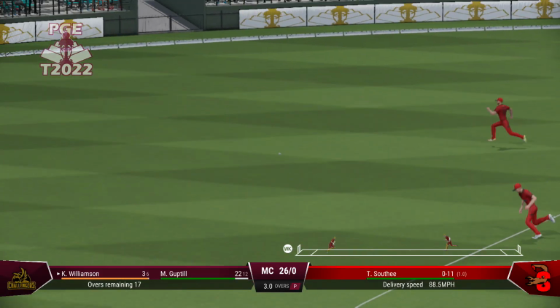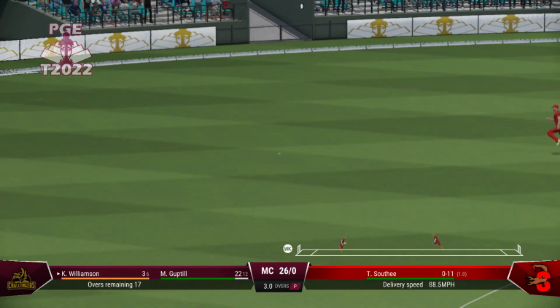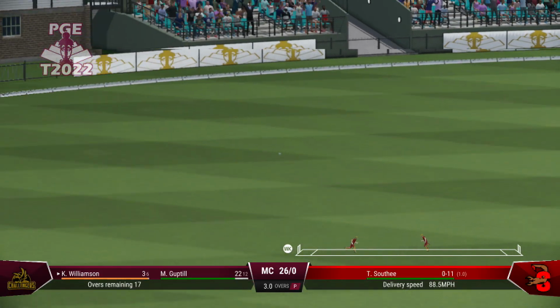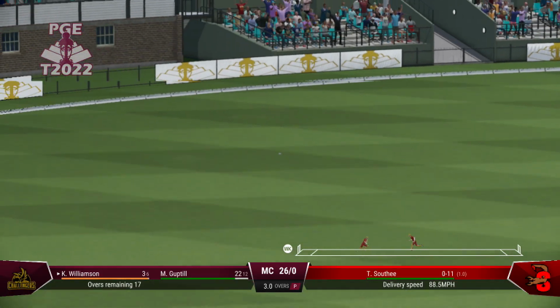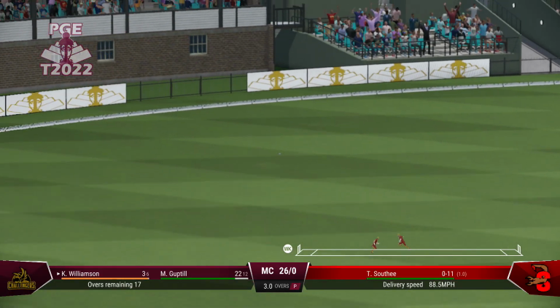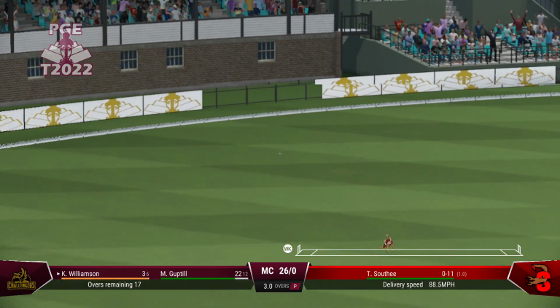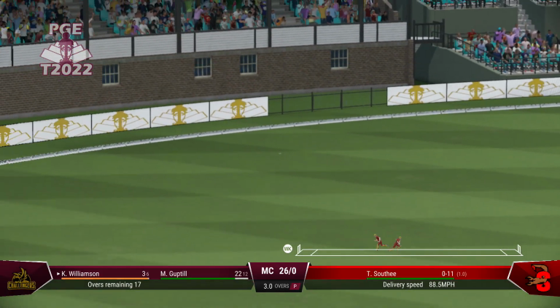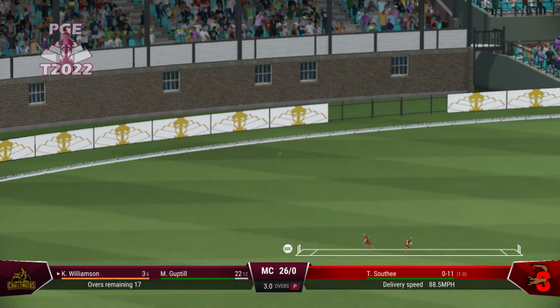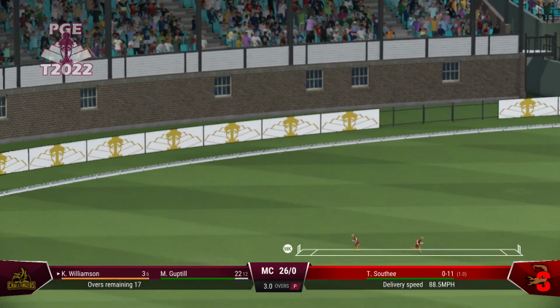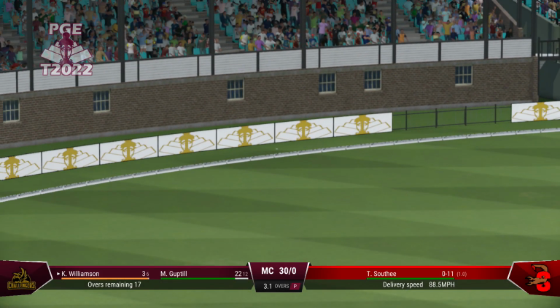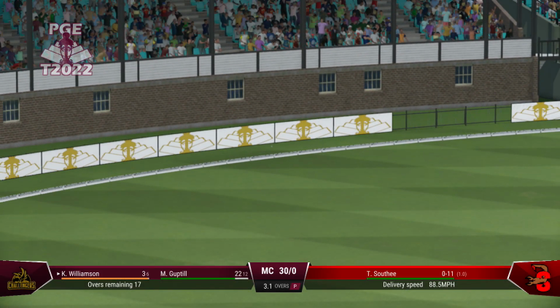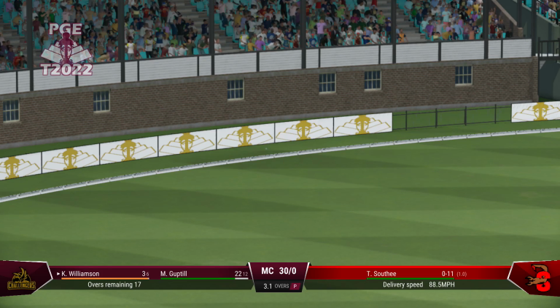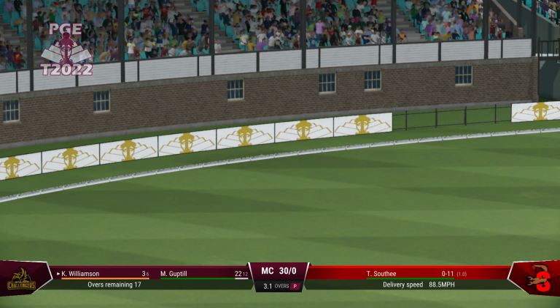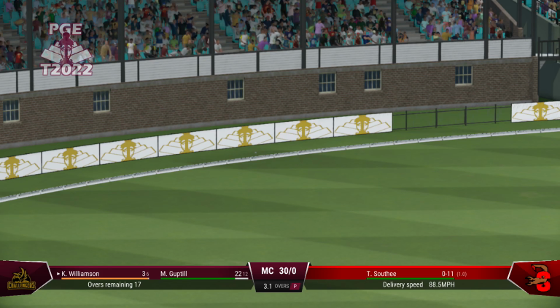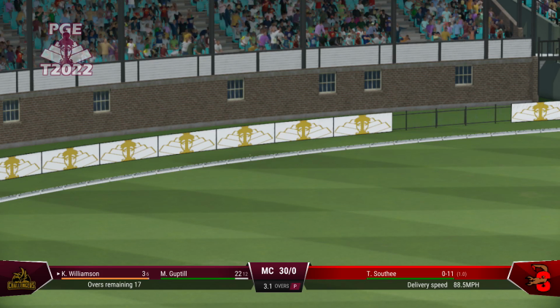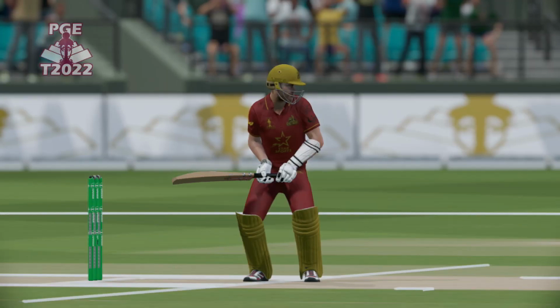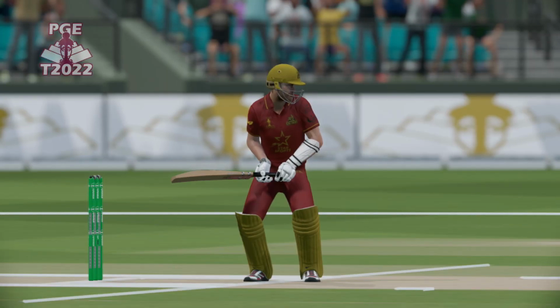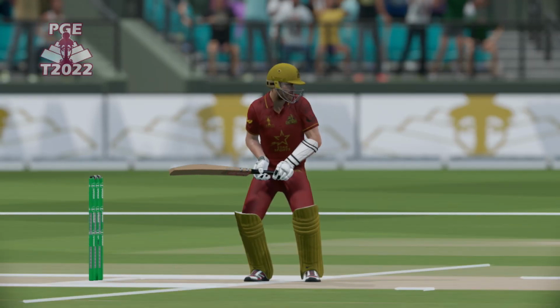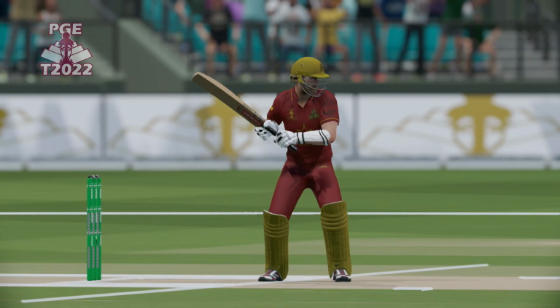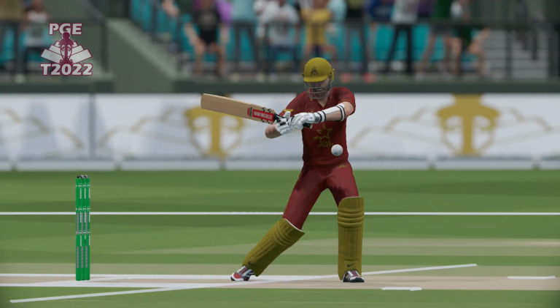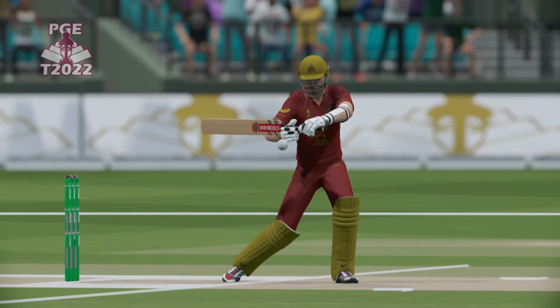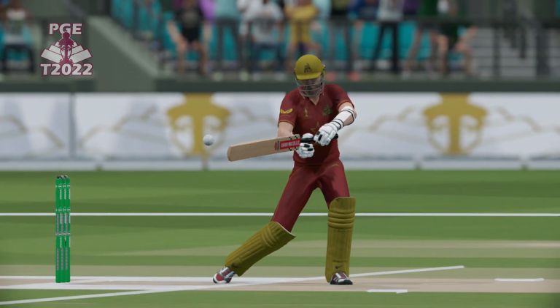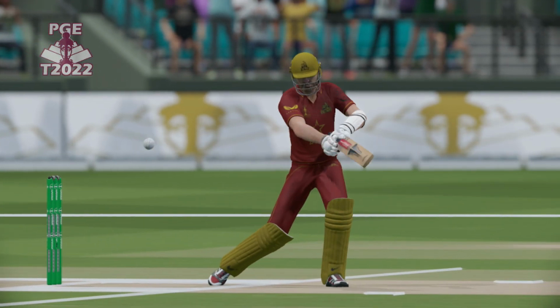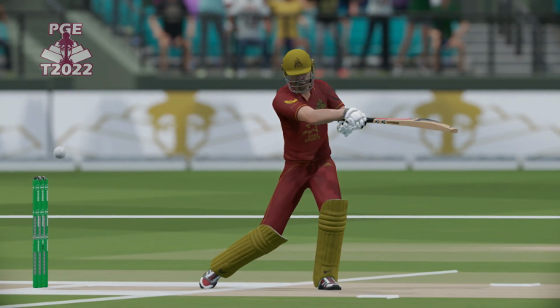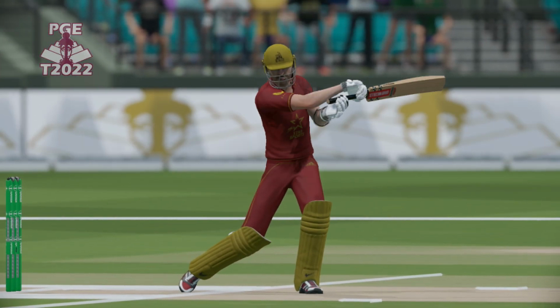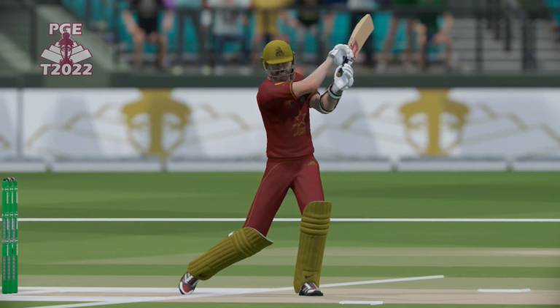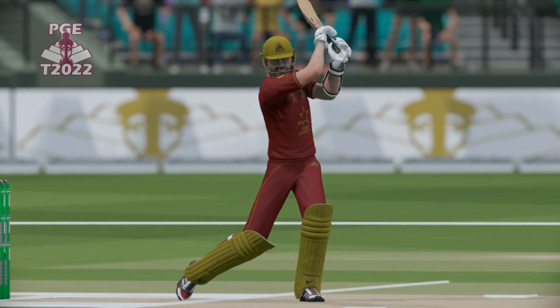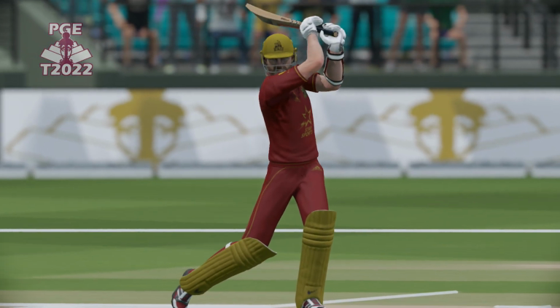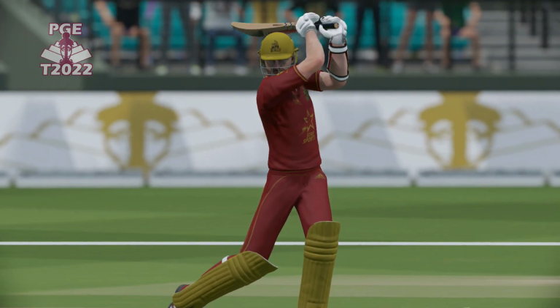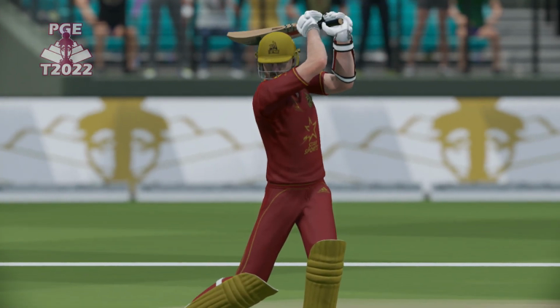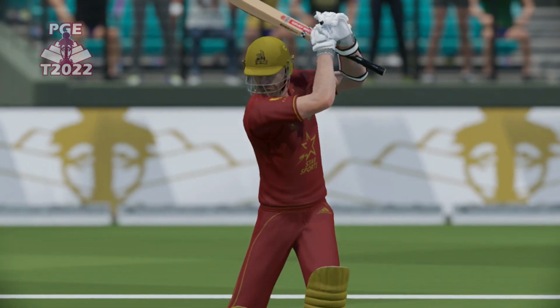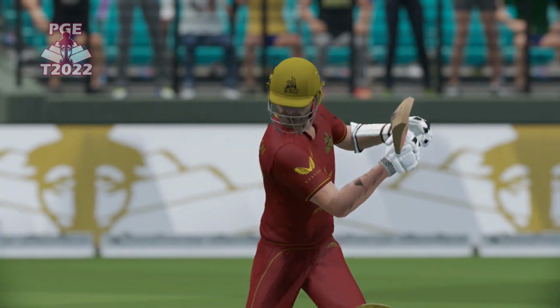Picks the gap perfectly. What a lovely shot. Really good timing out of the middle and it raced to the boundary.